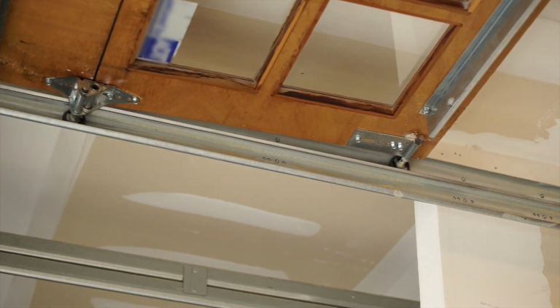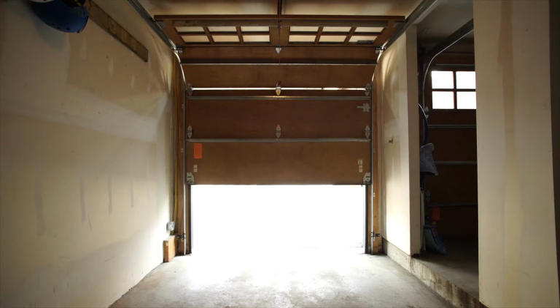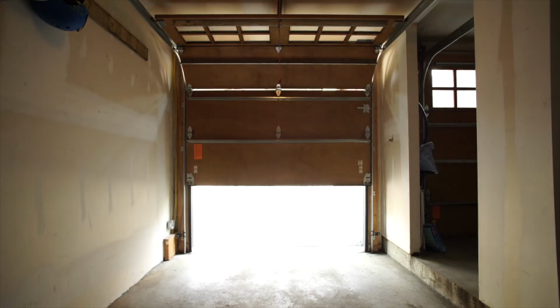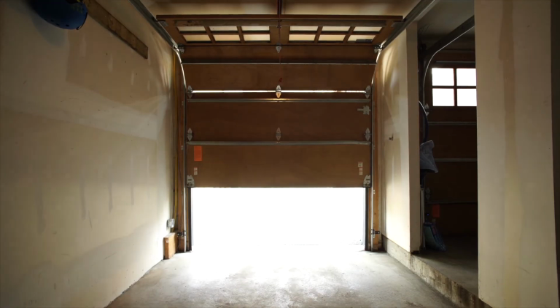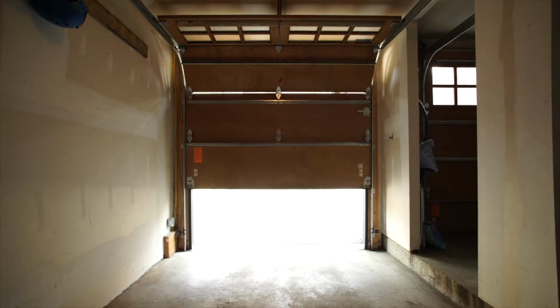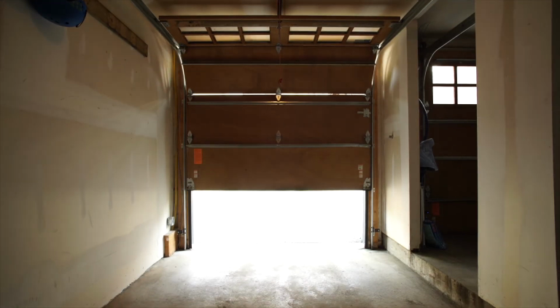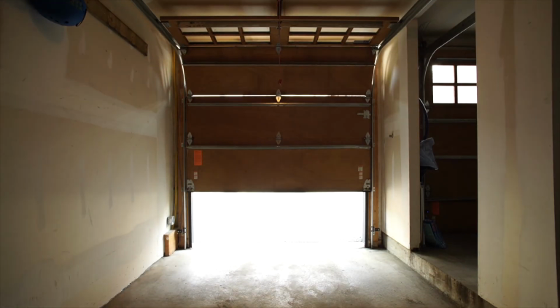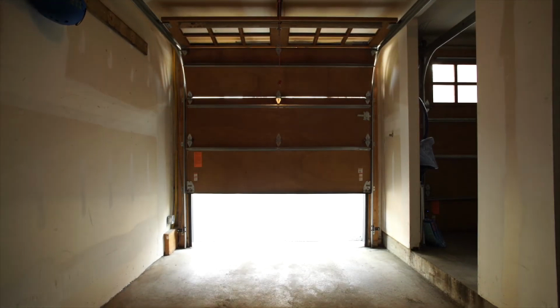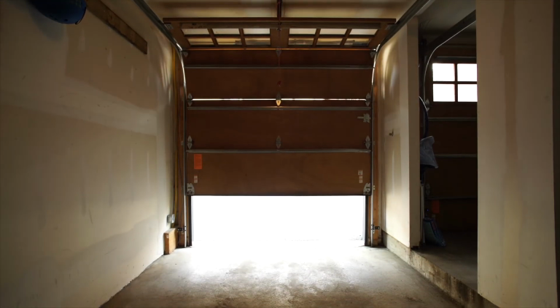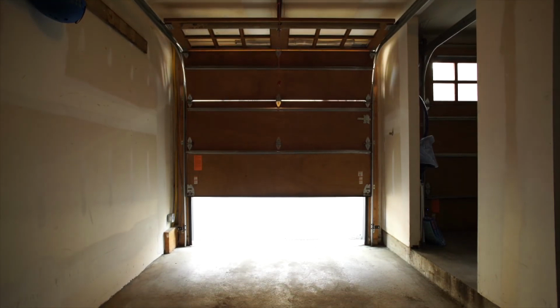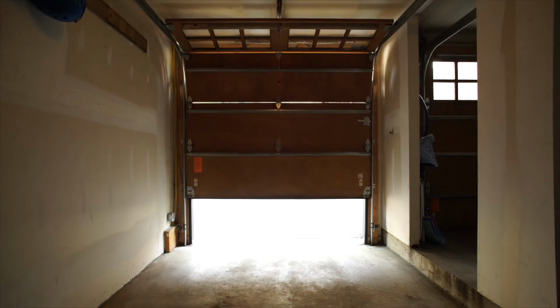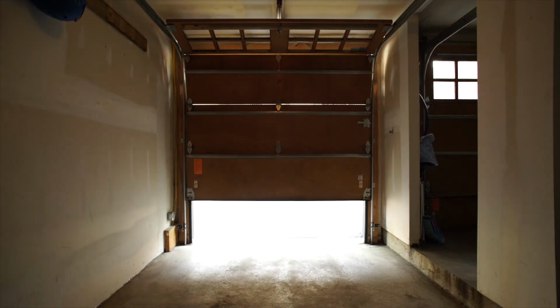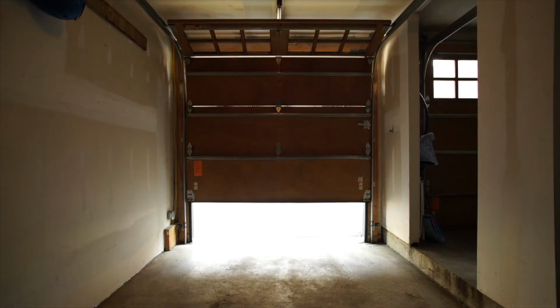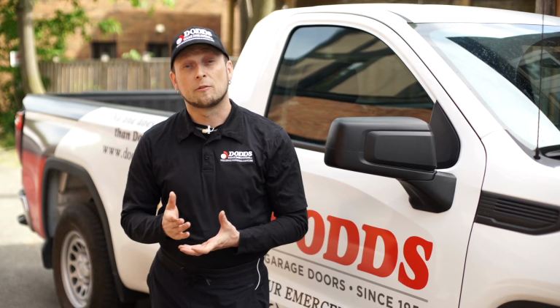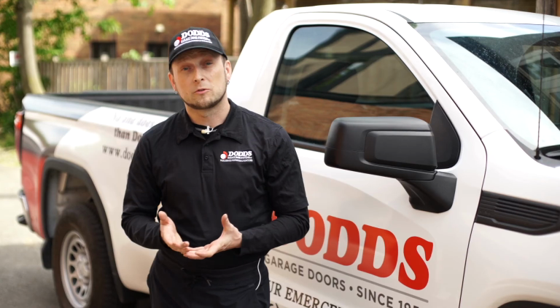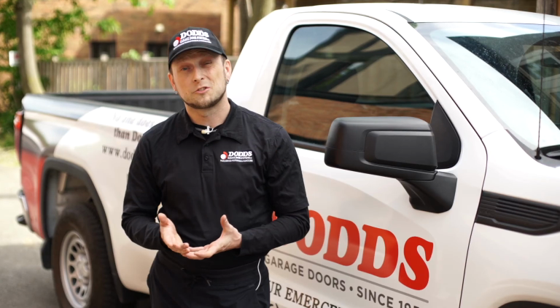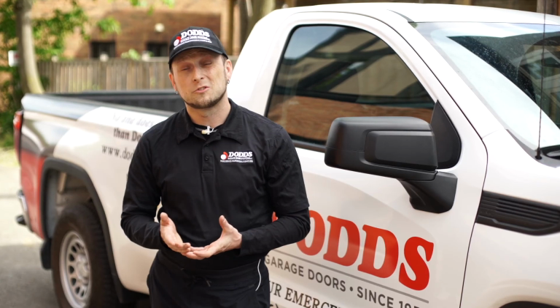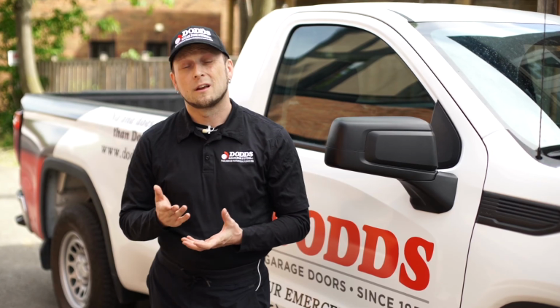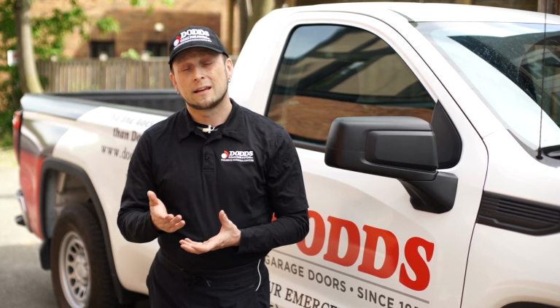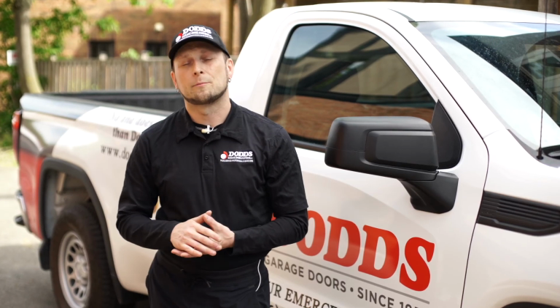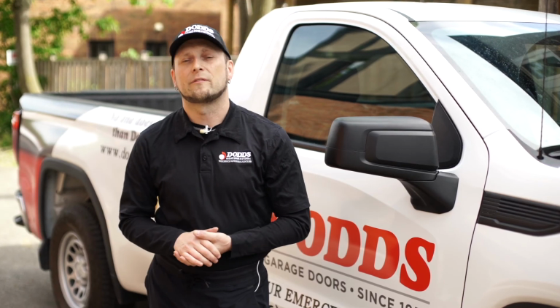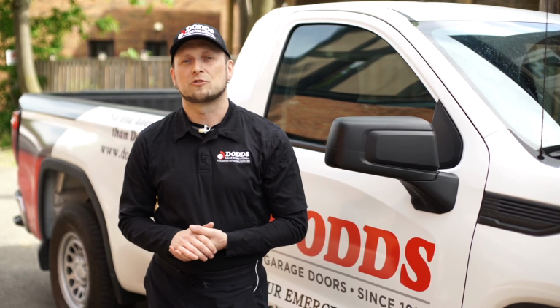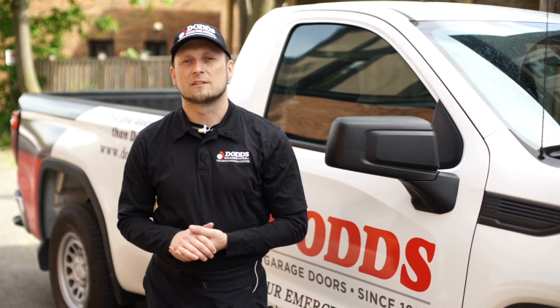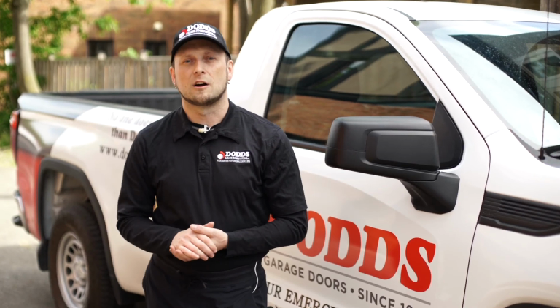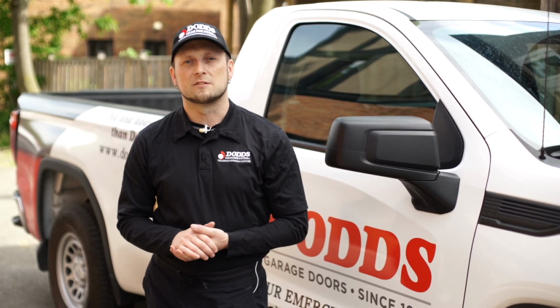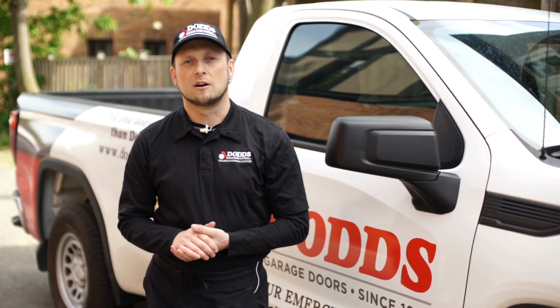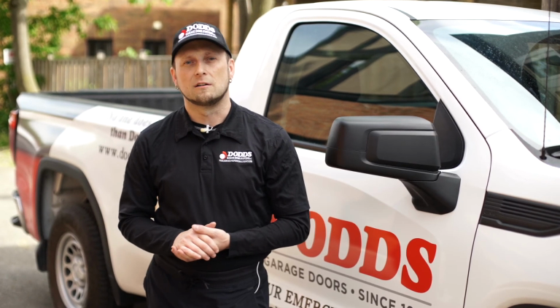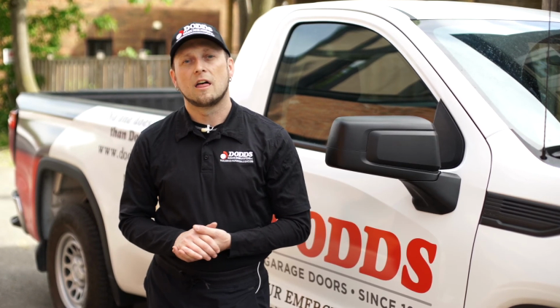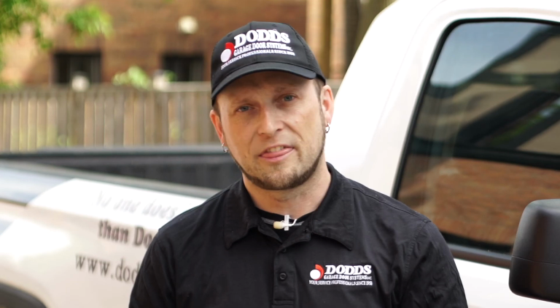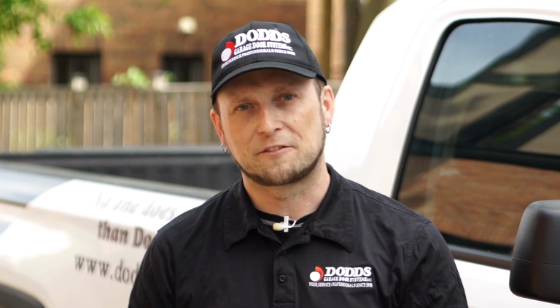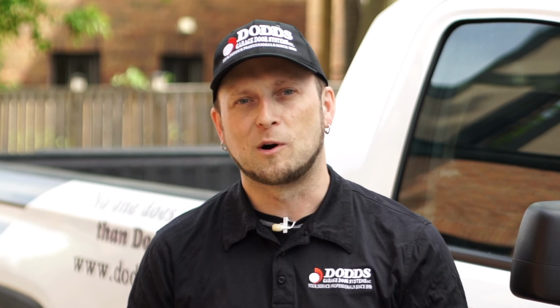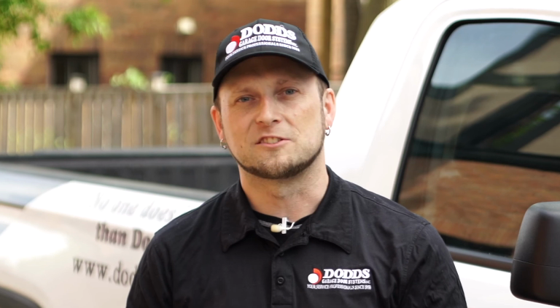There are a few simple repairs you can do on your own, but for most issues give the professionals at Dodds a call. Thanks for watching.